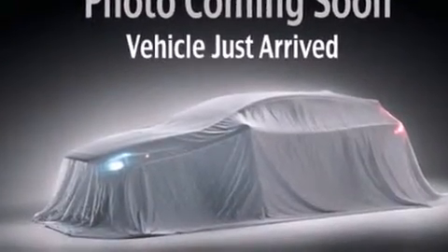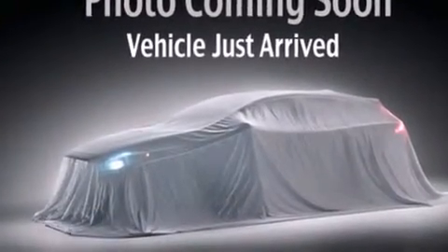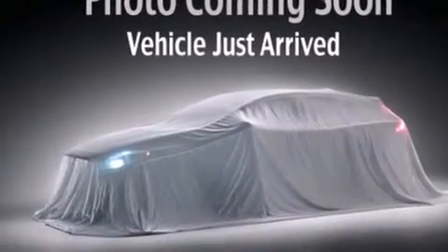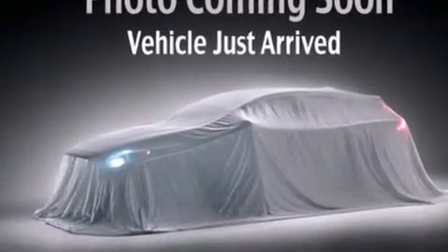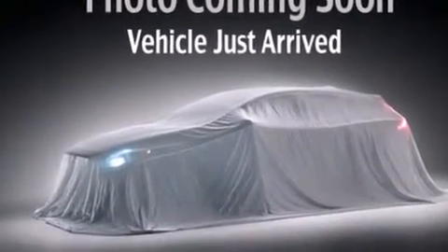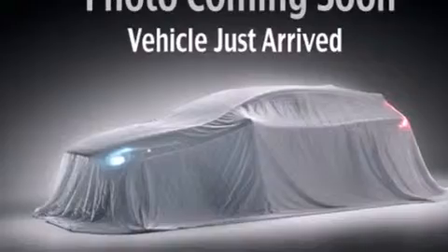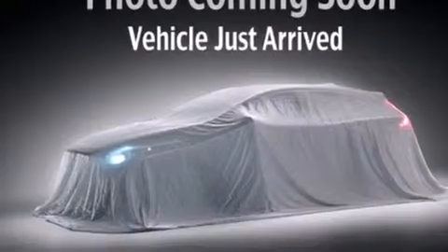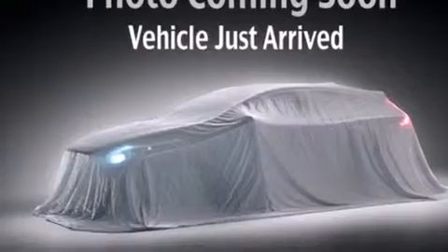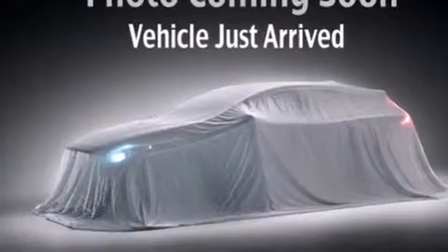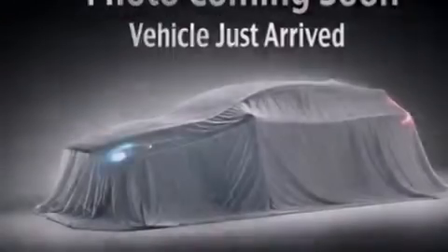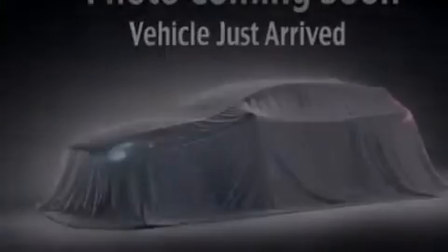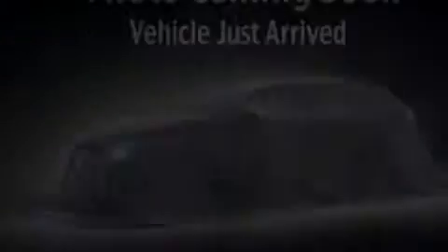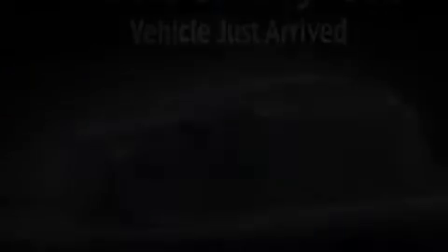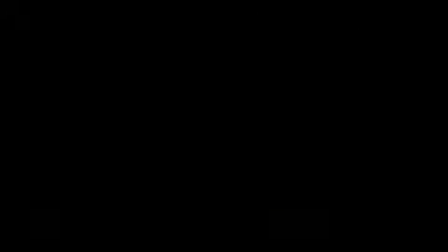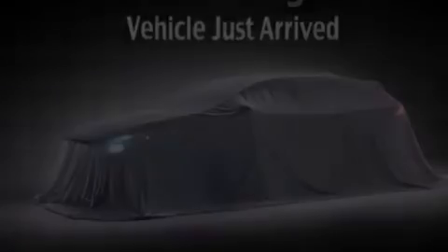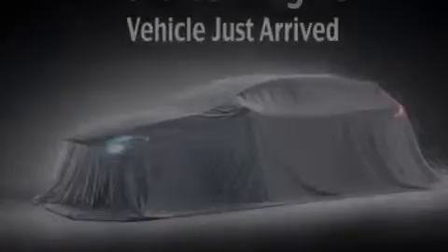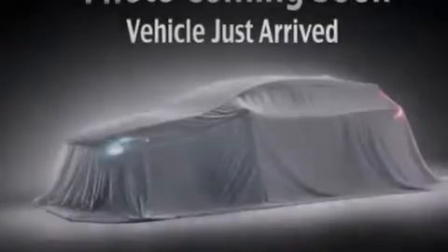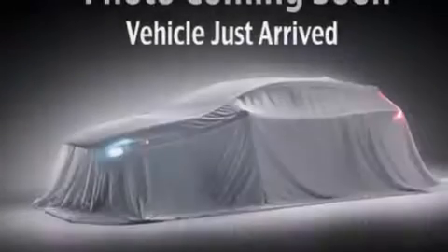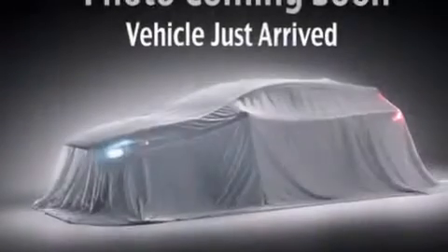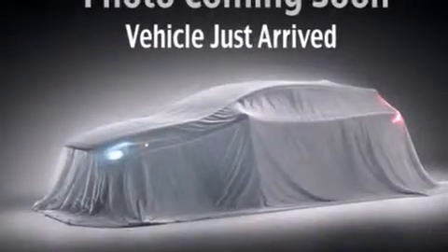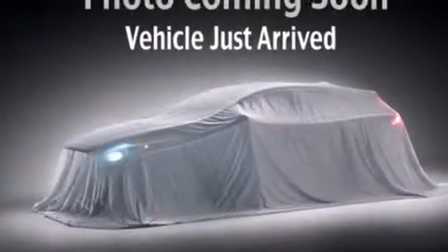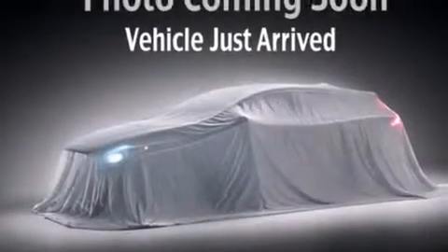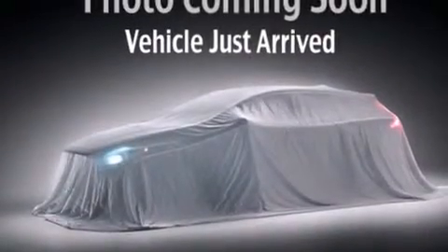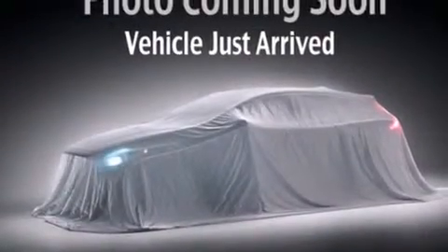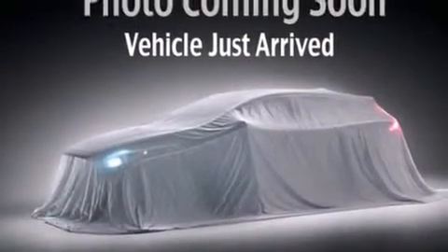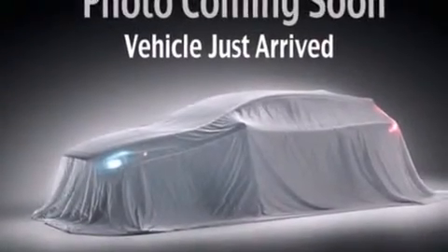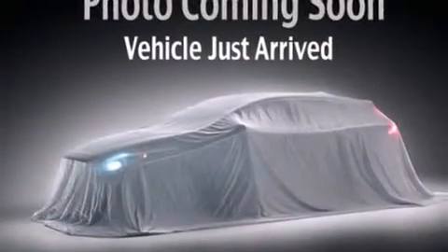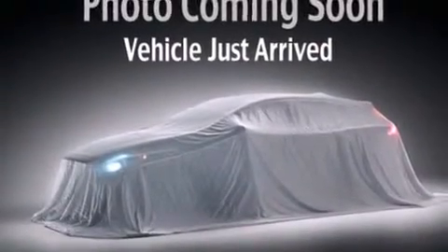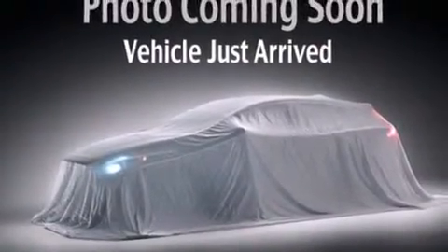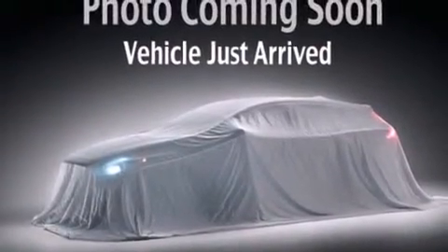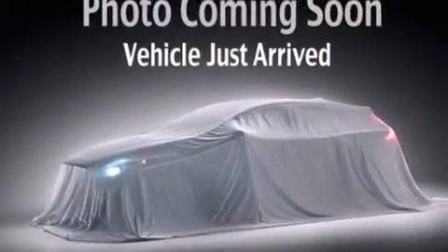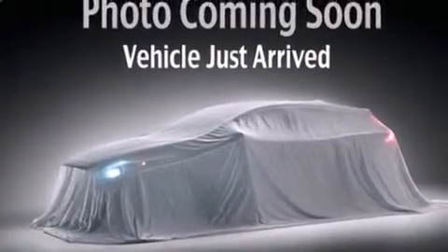Side impact airbags, rear seat child-proof door locks, air conditioning with automatic climate control, and a pass-through rear seat.